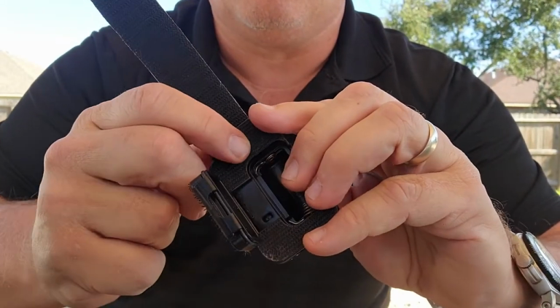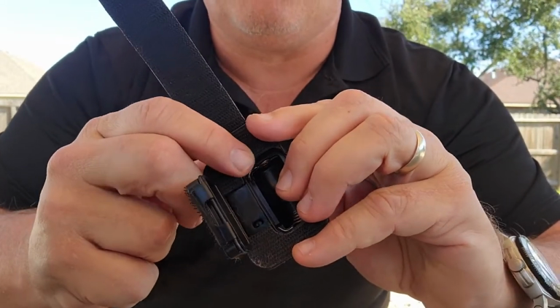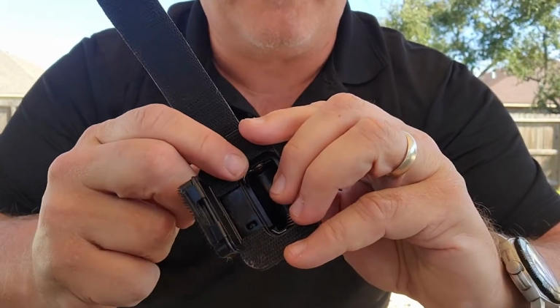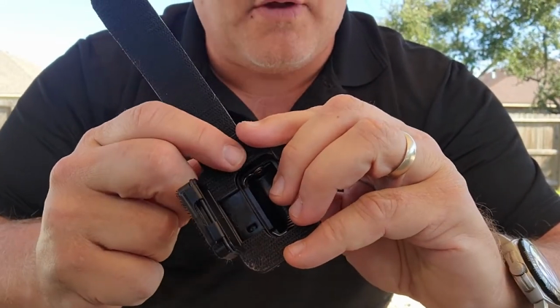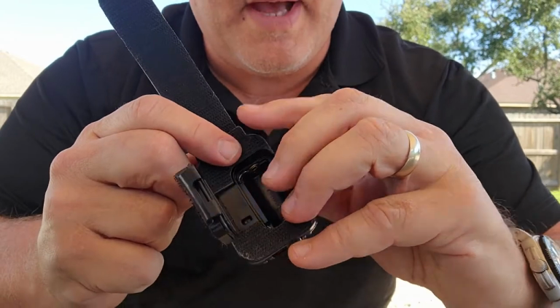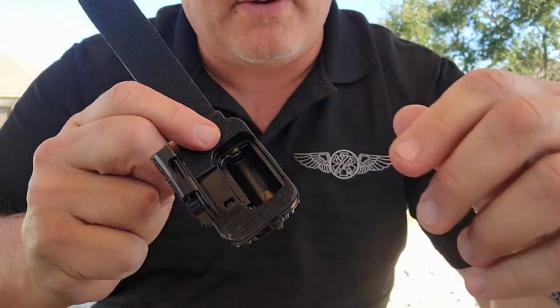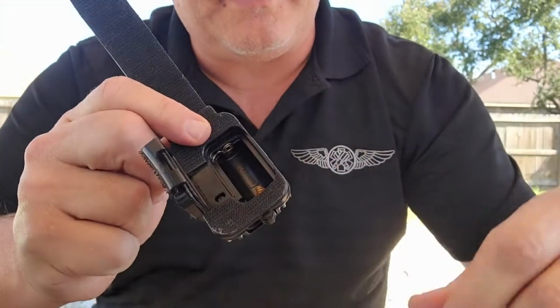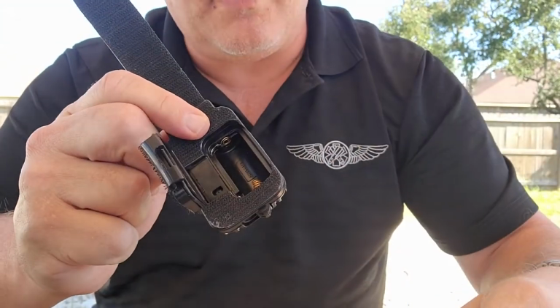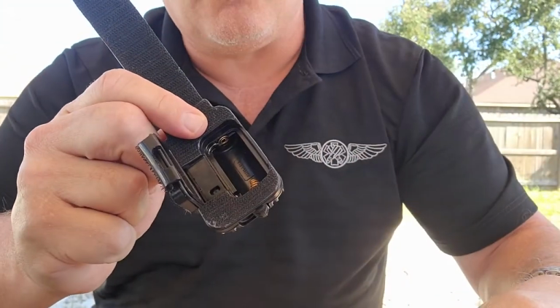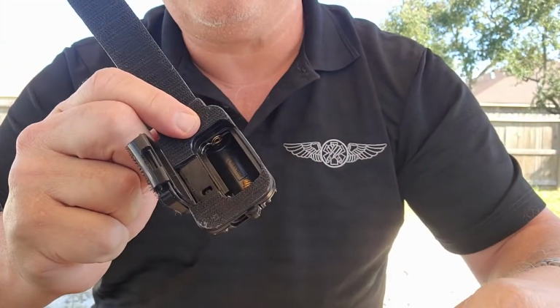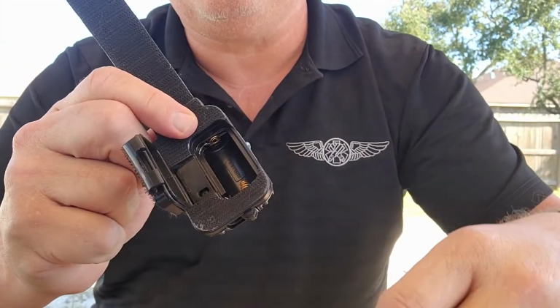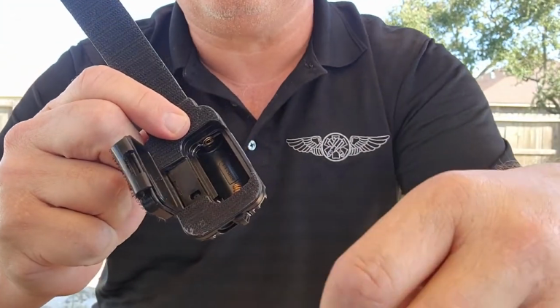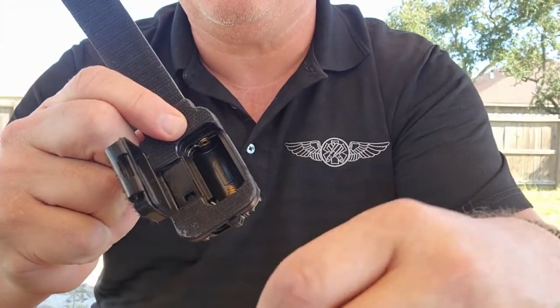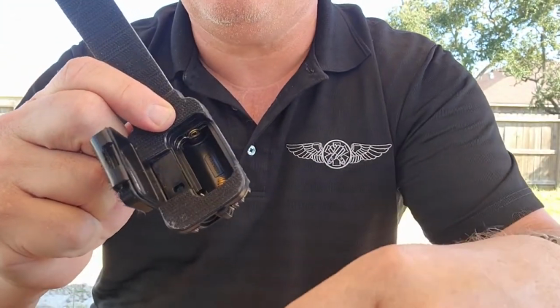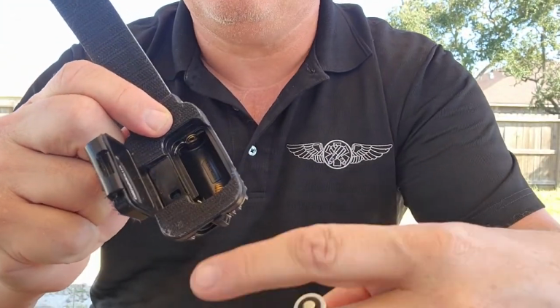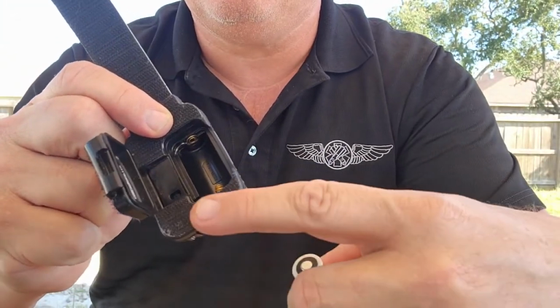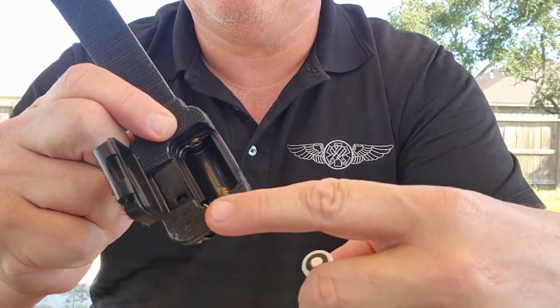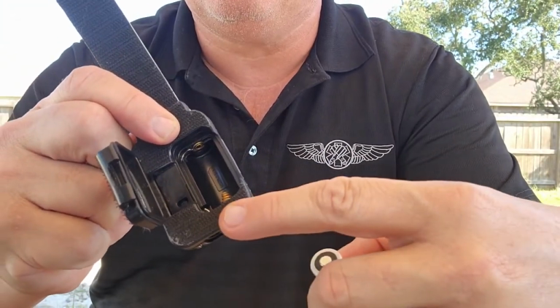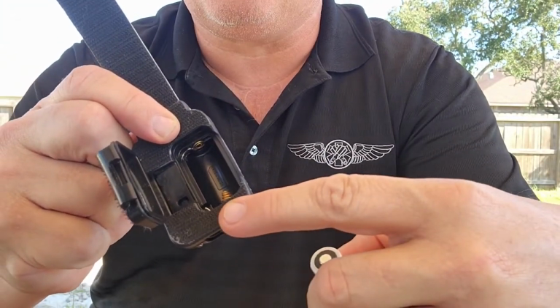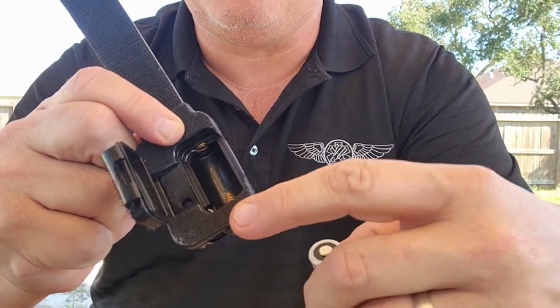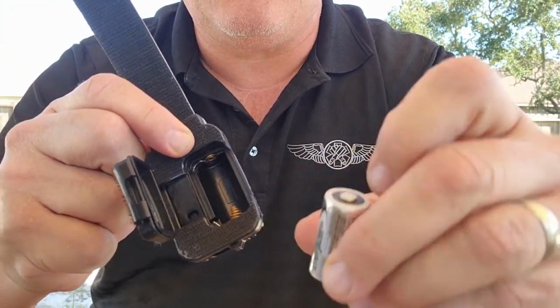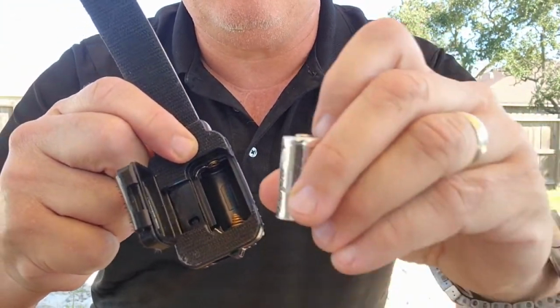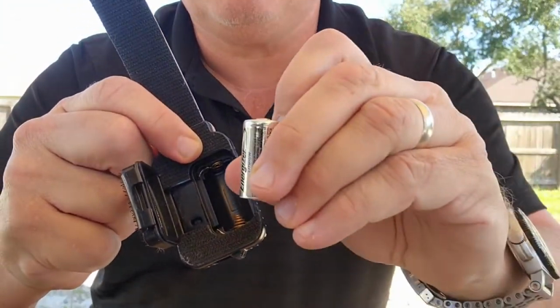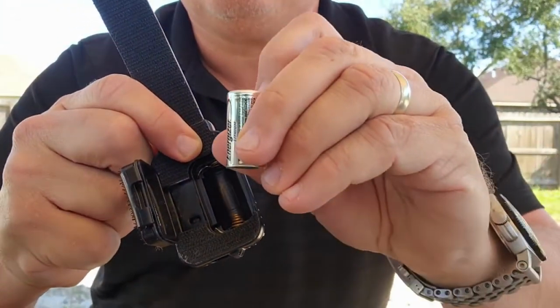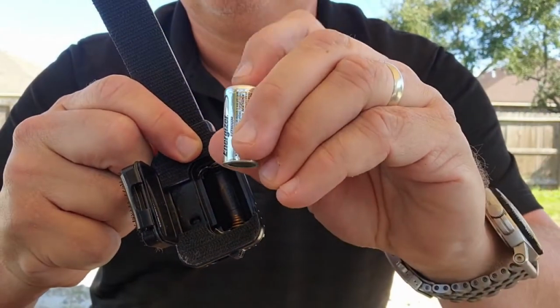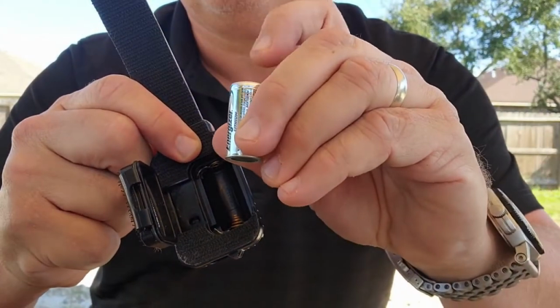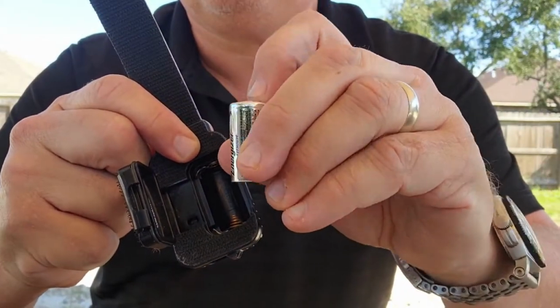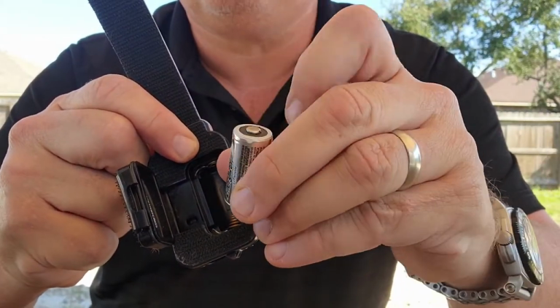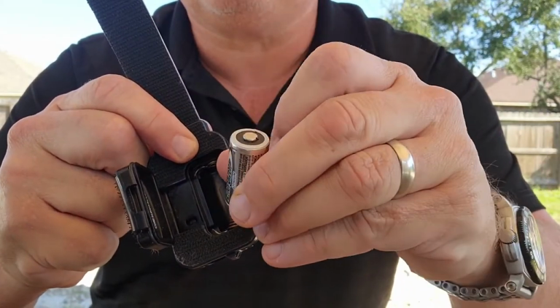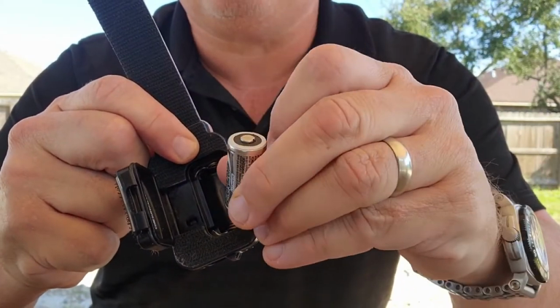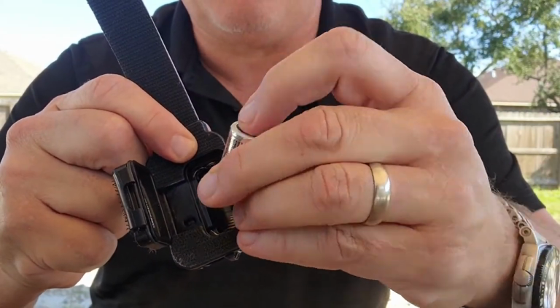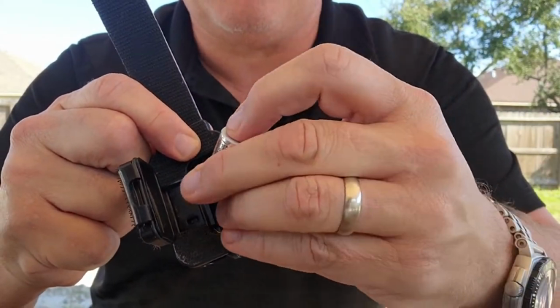Reinstall battery CR123 — spring down, positive nub up.